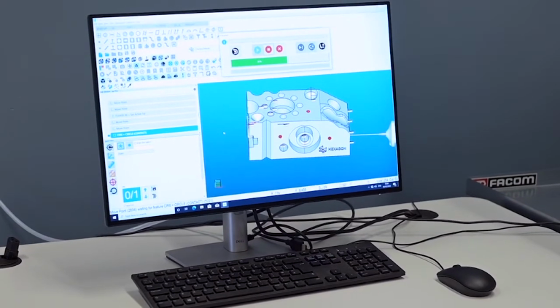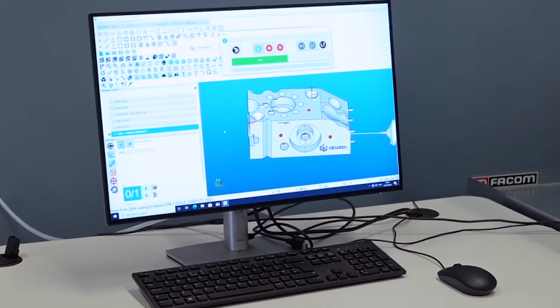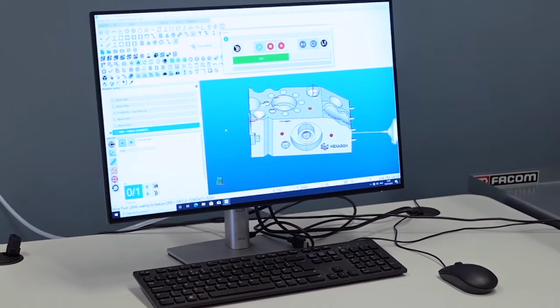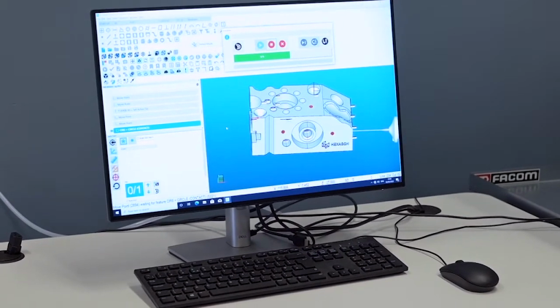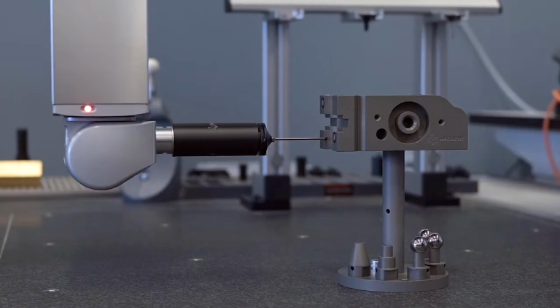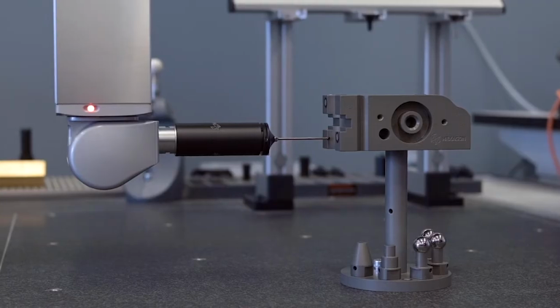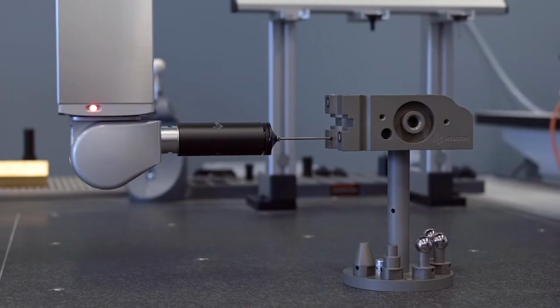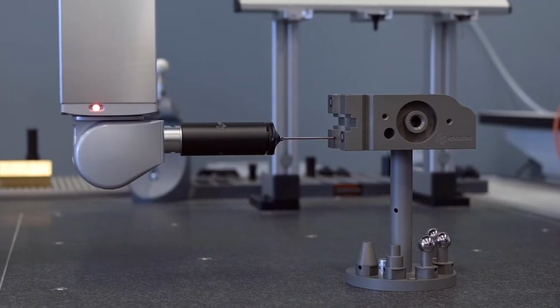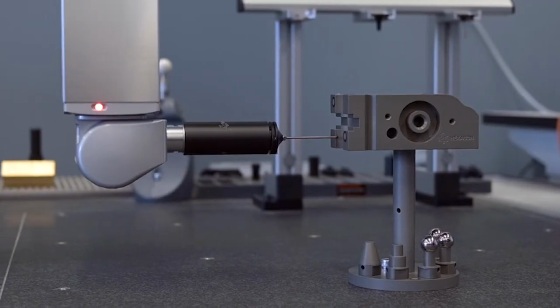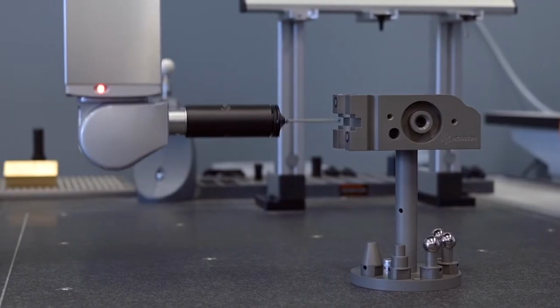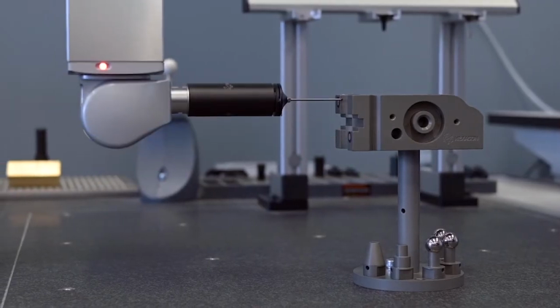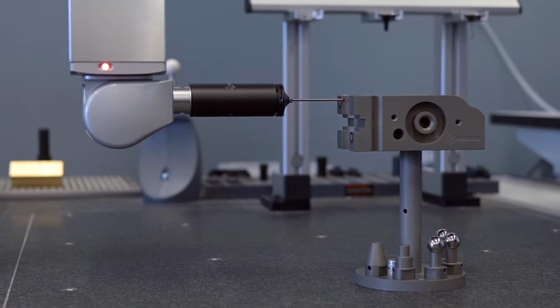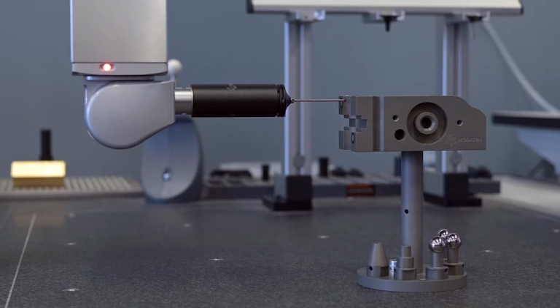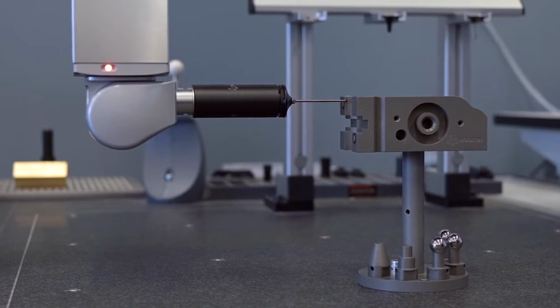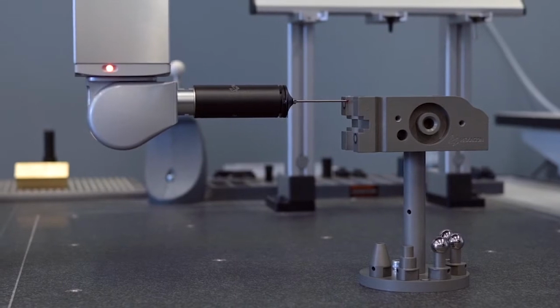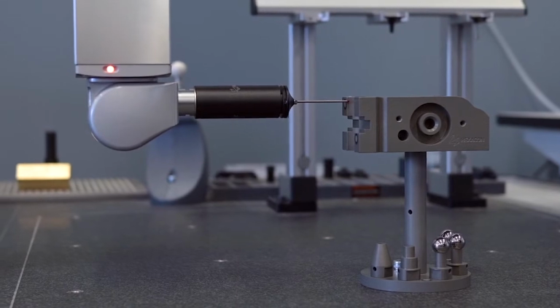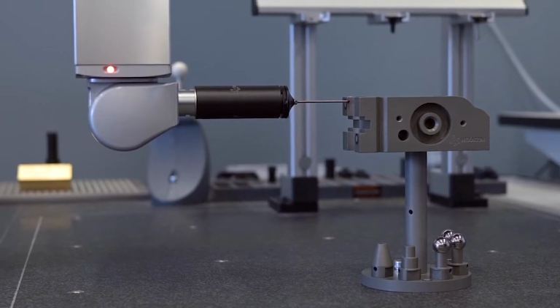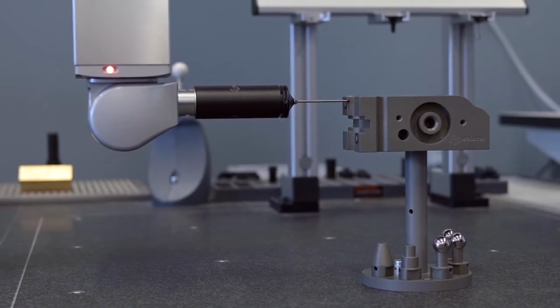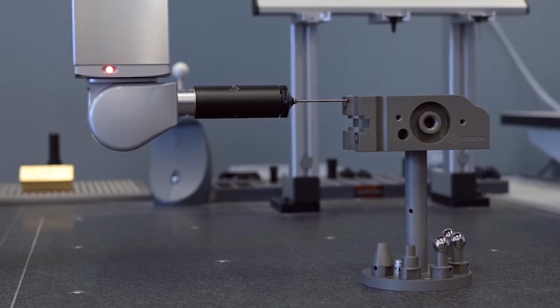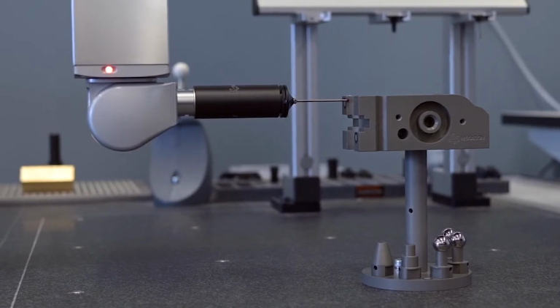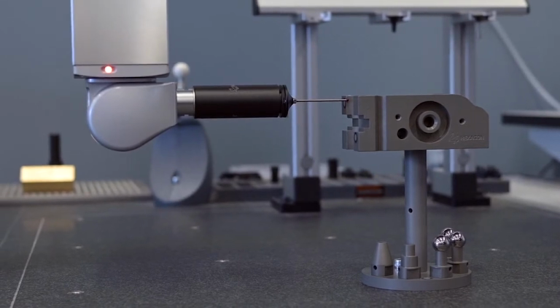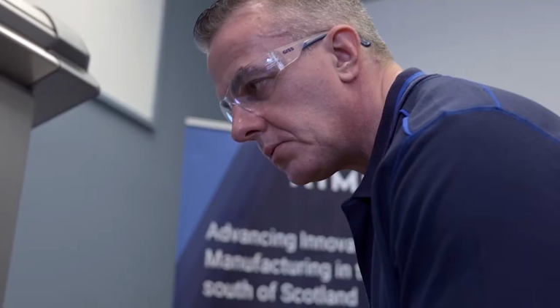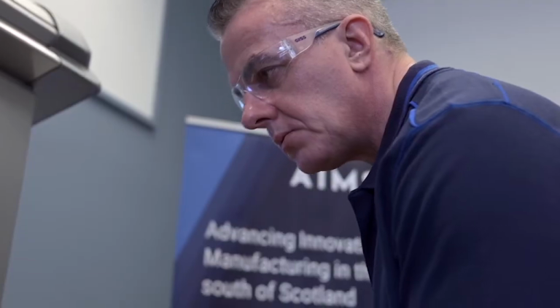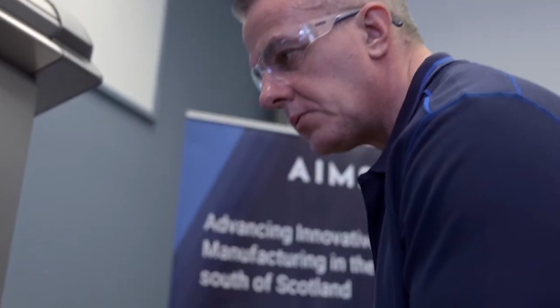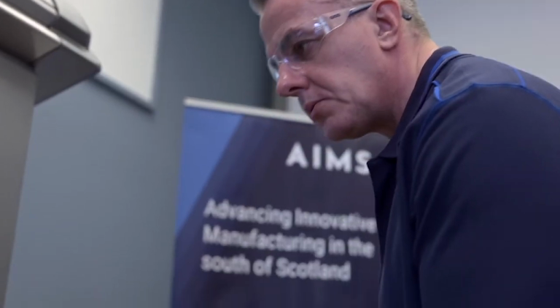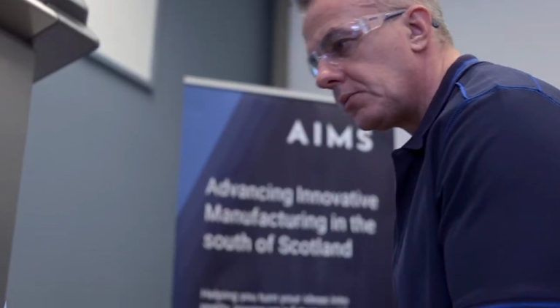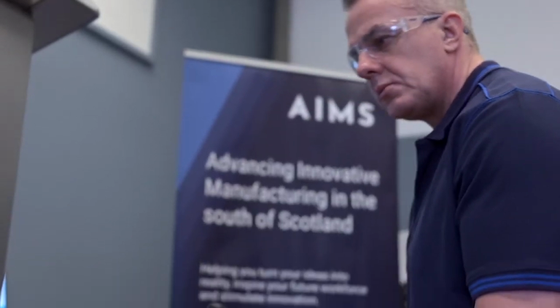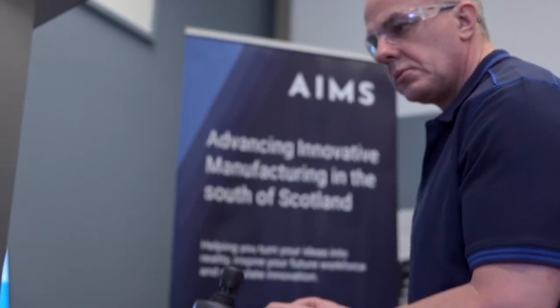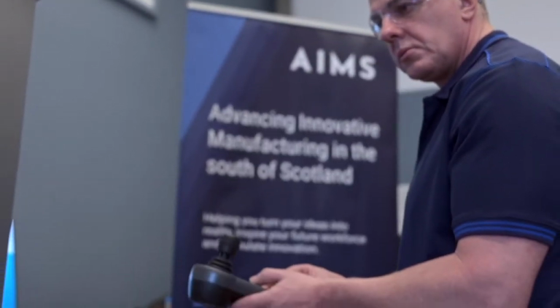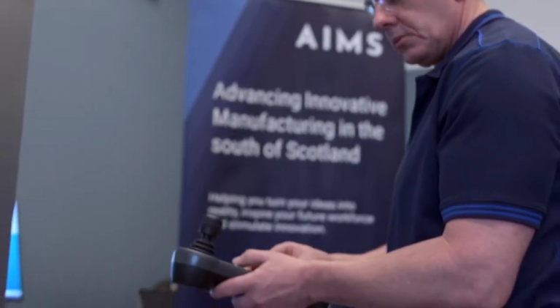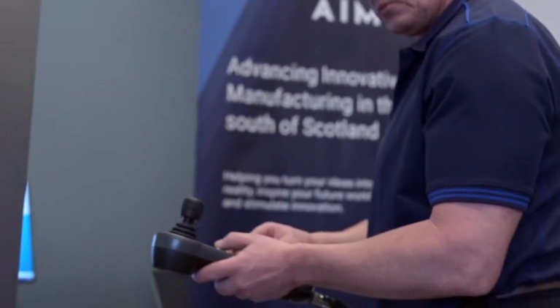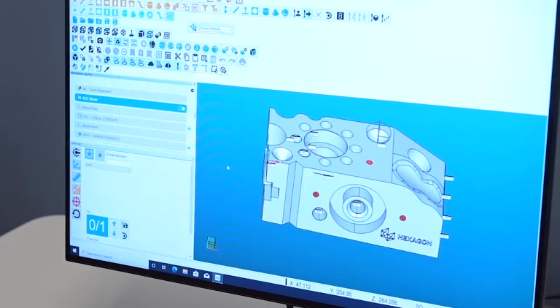For consistency across all our digital metrology systems, we work with the powerful PCDMIS software solution.